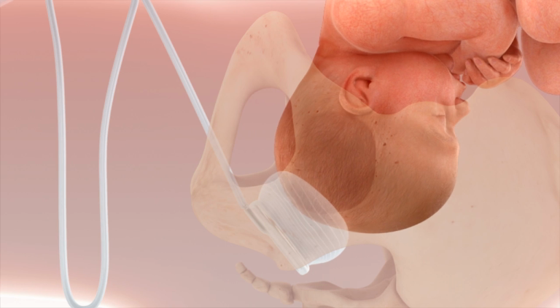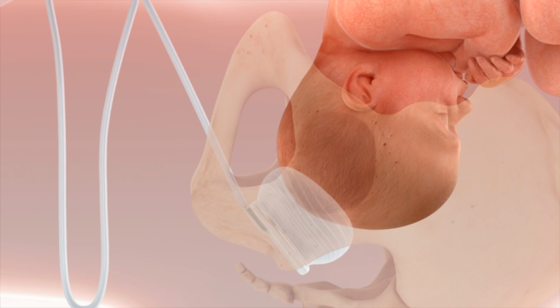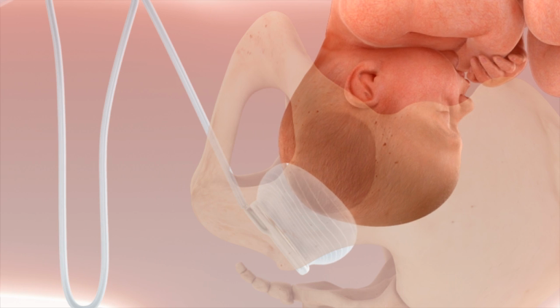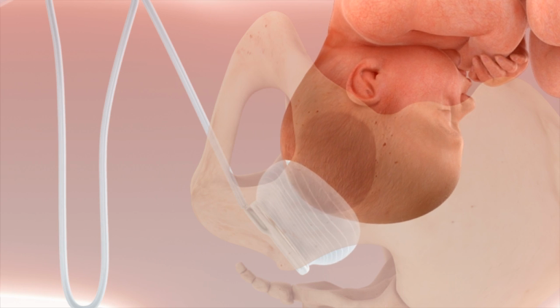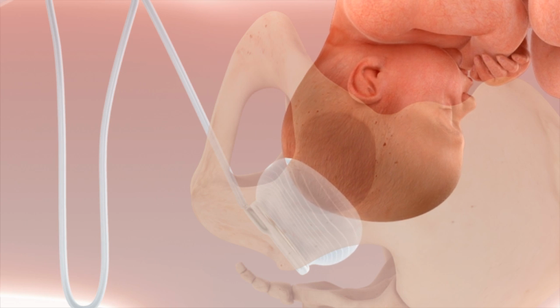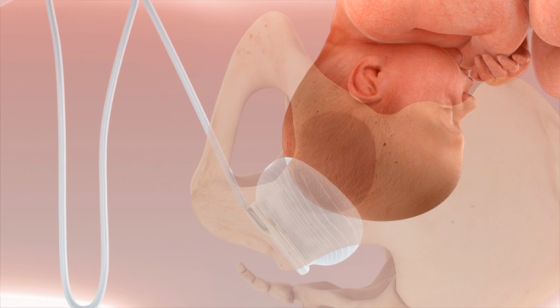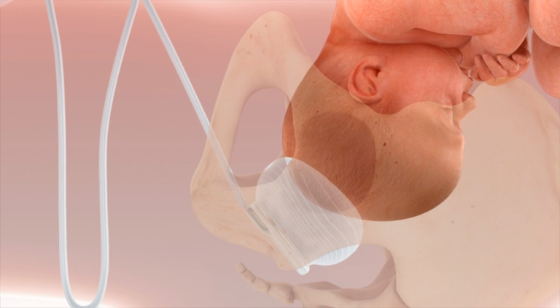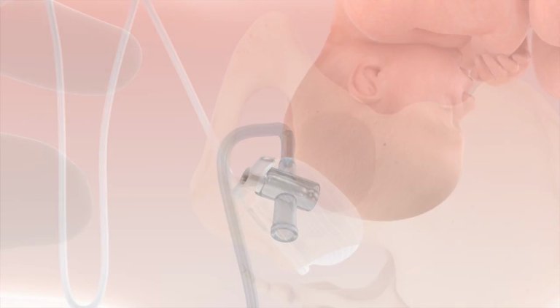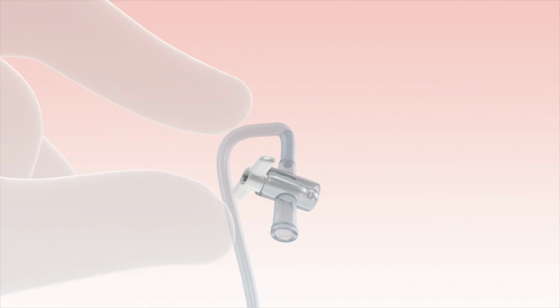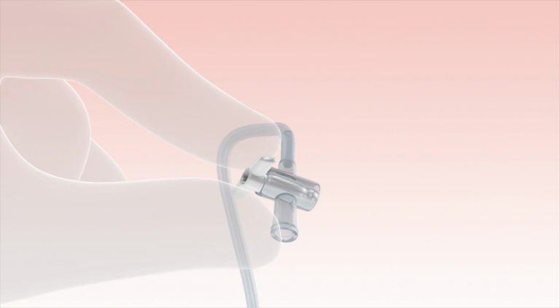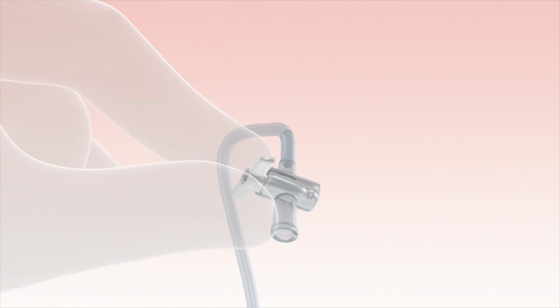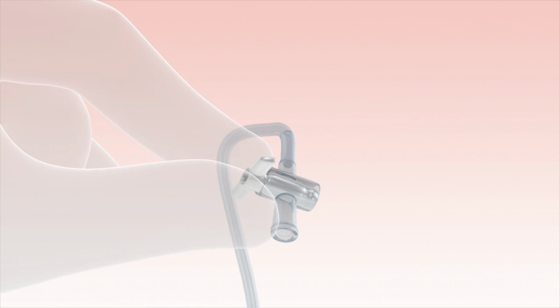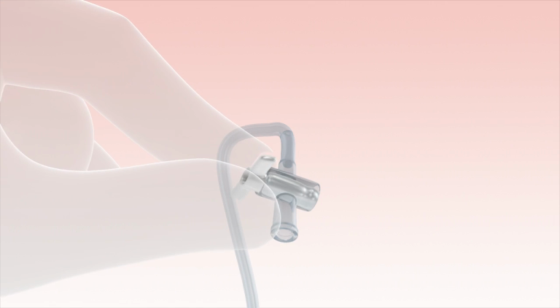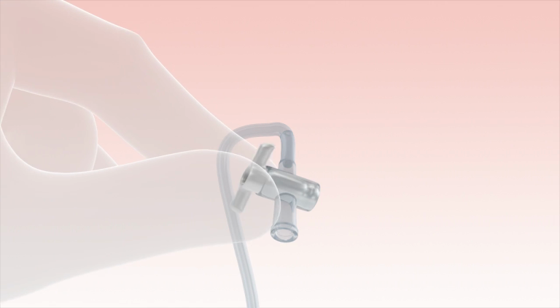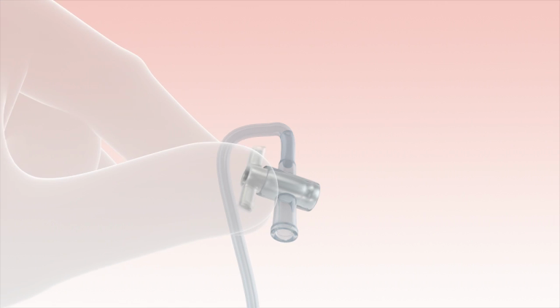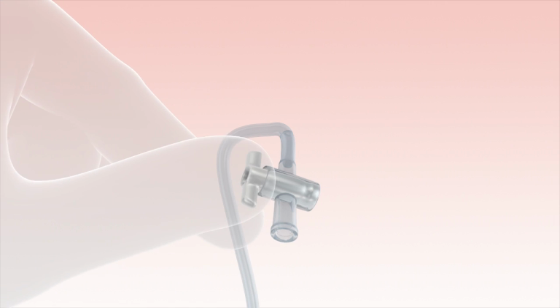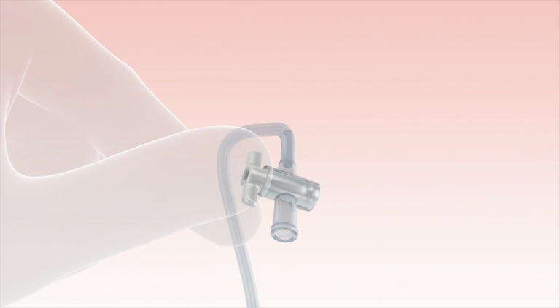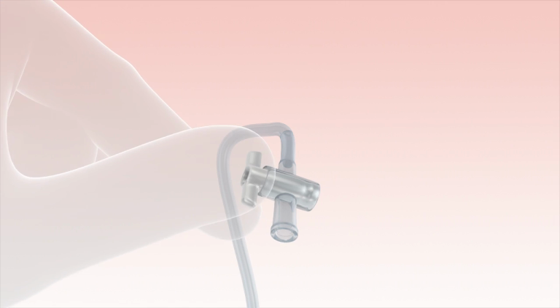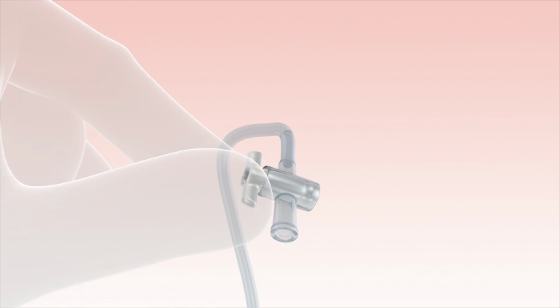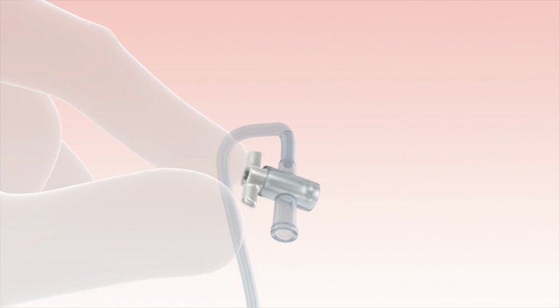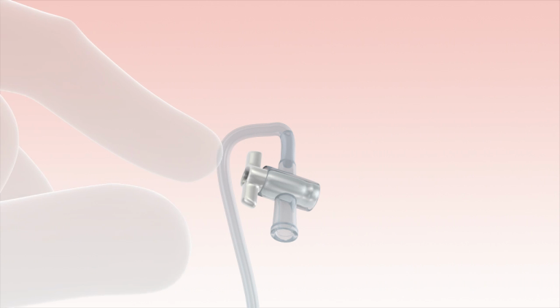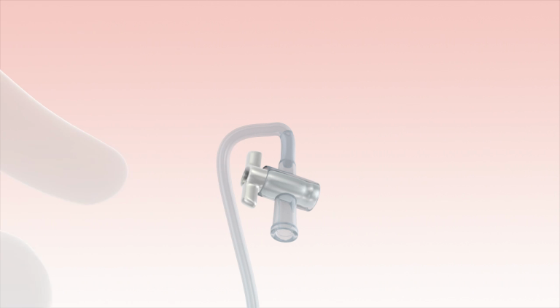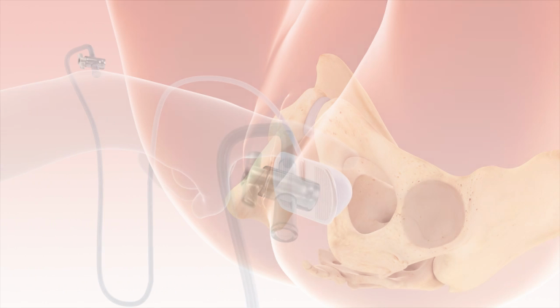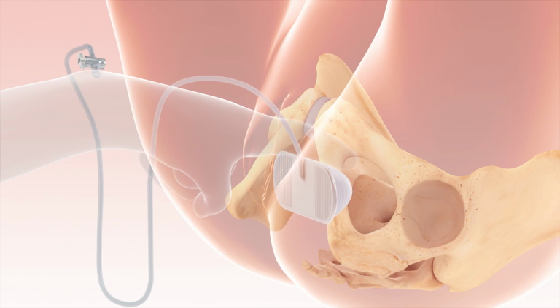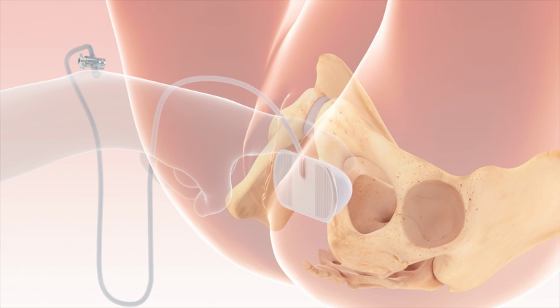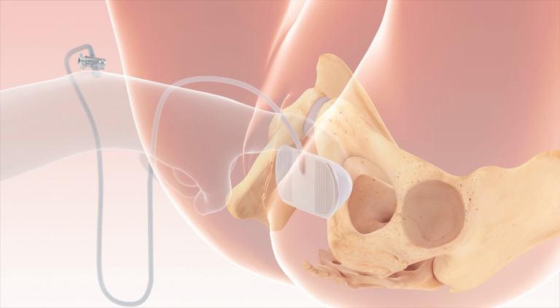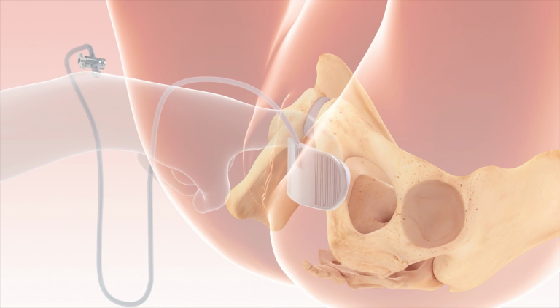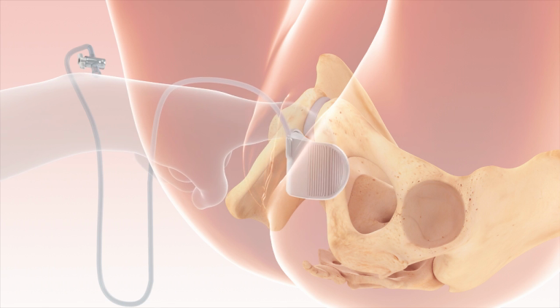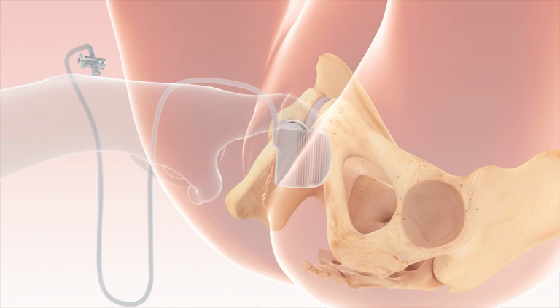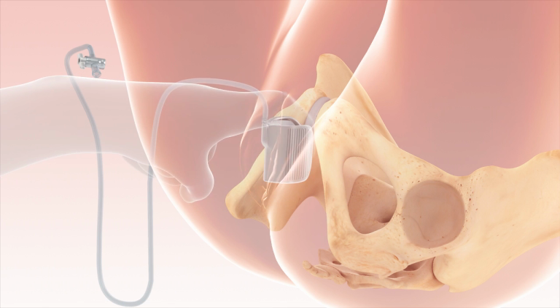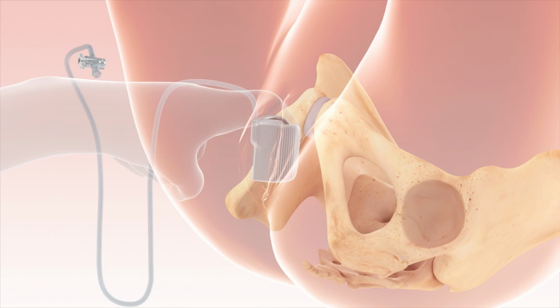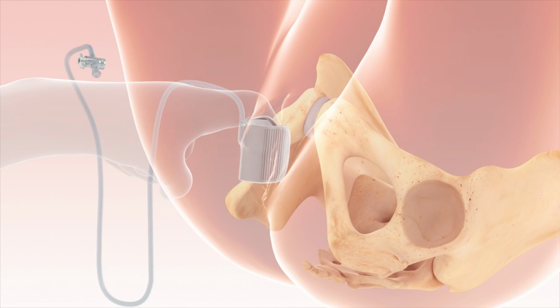After delivery, deflate the device by opening the tap. The device is removed by gently hooking the plate.